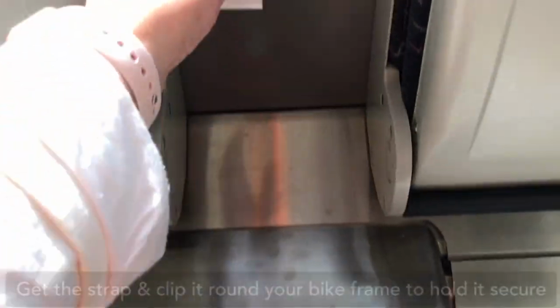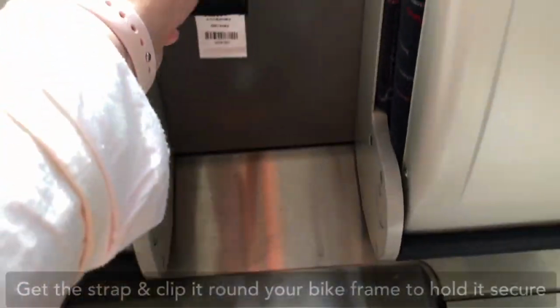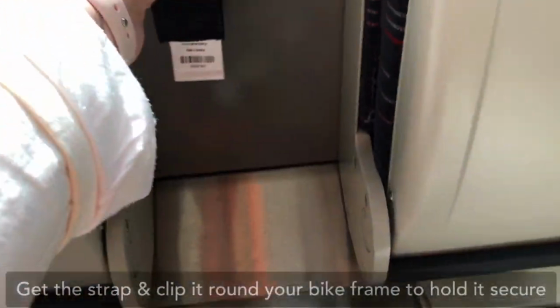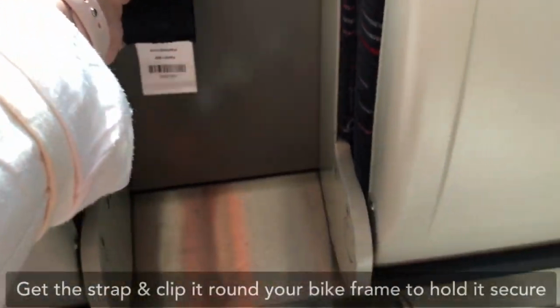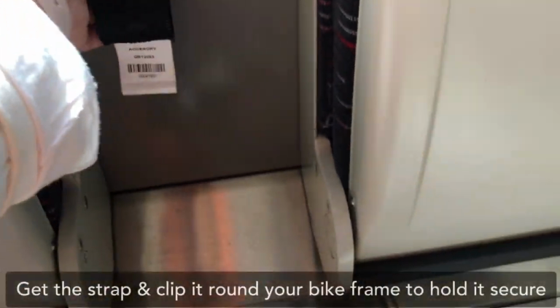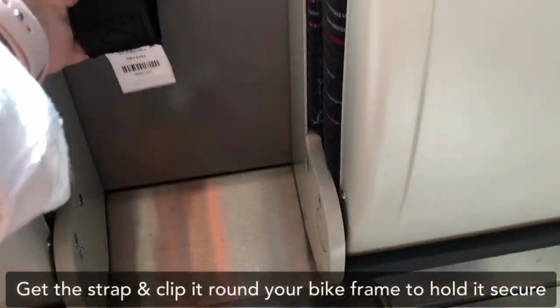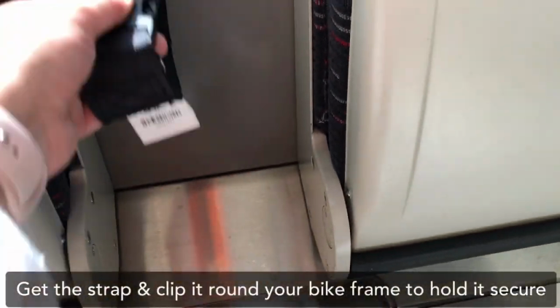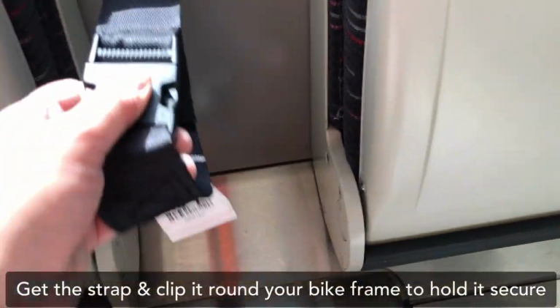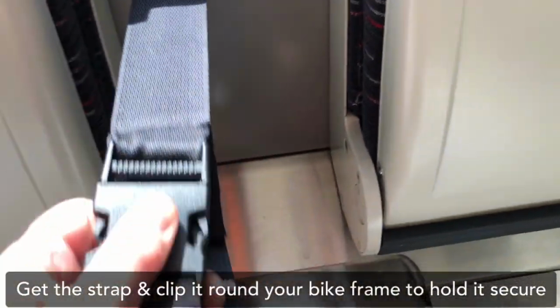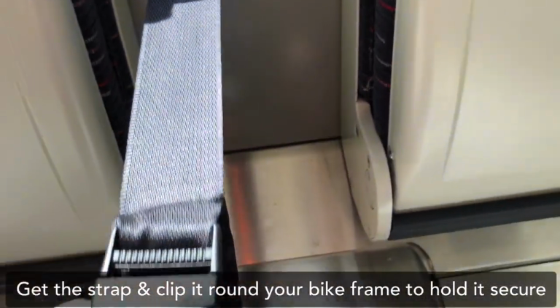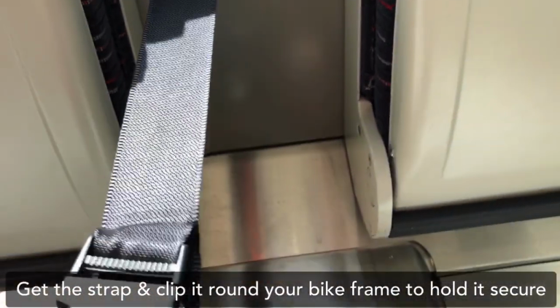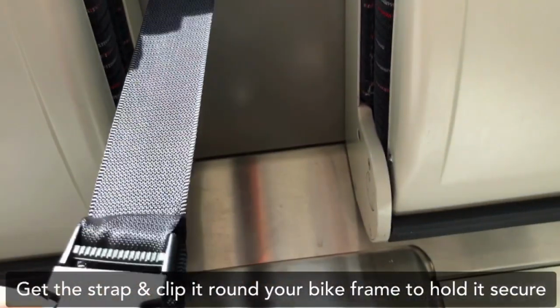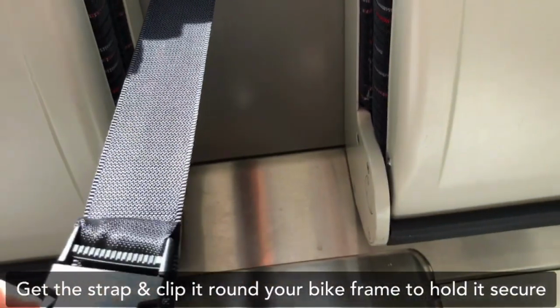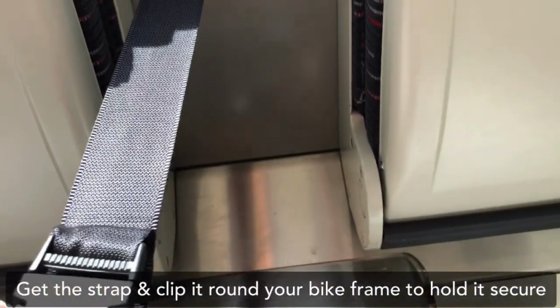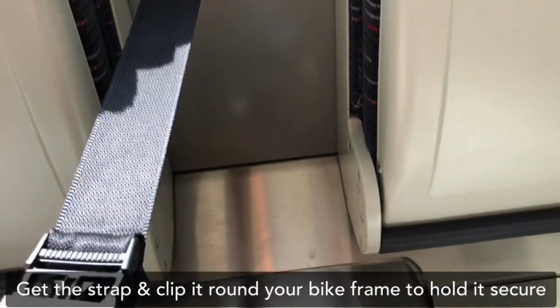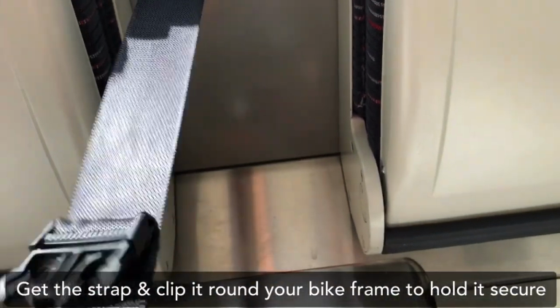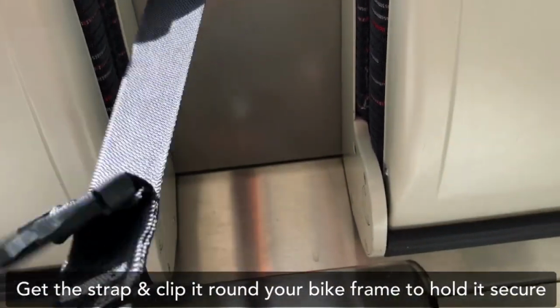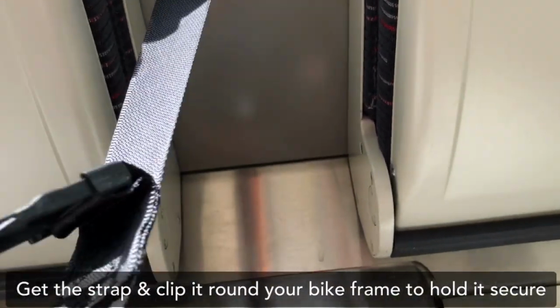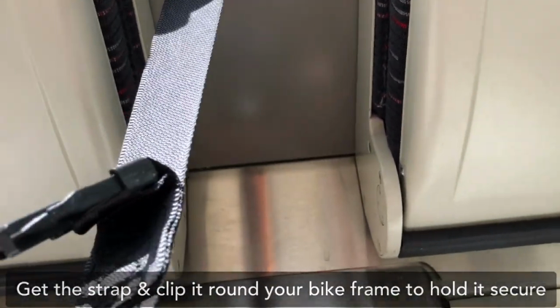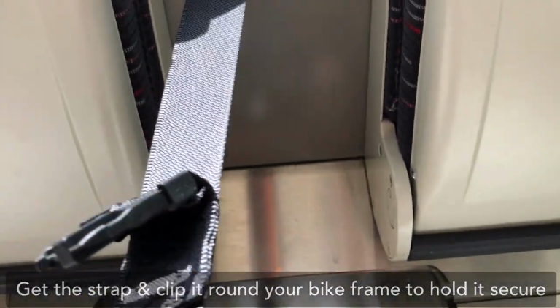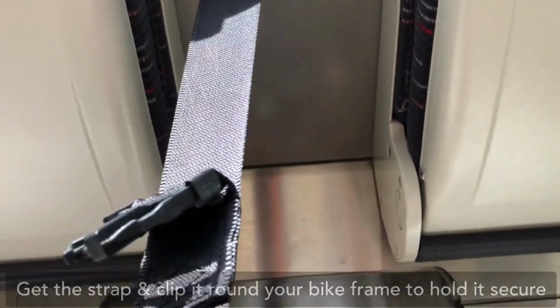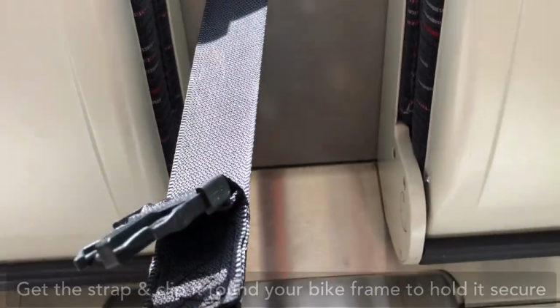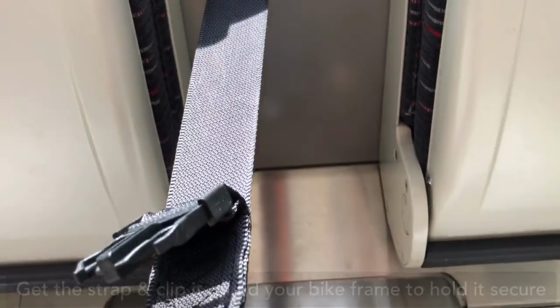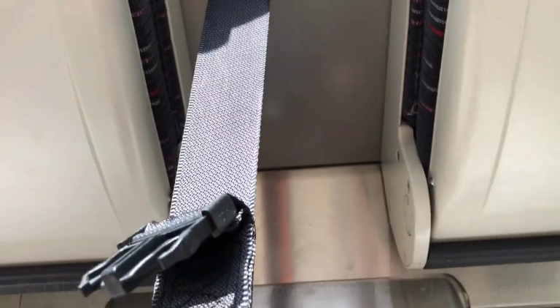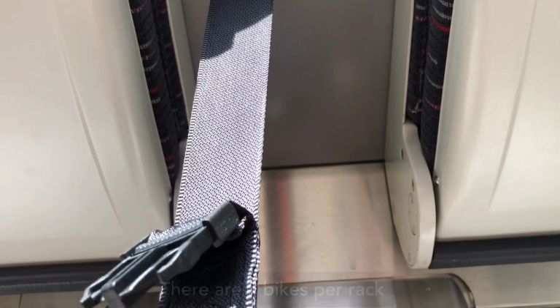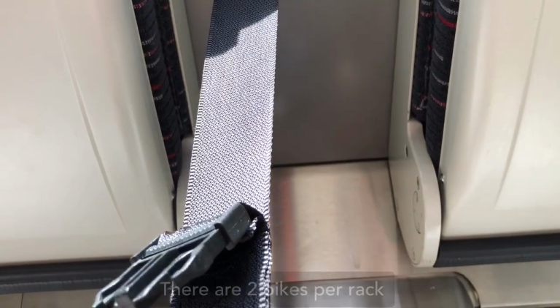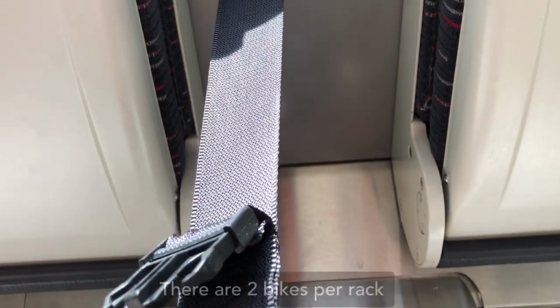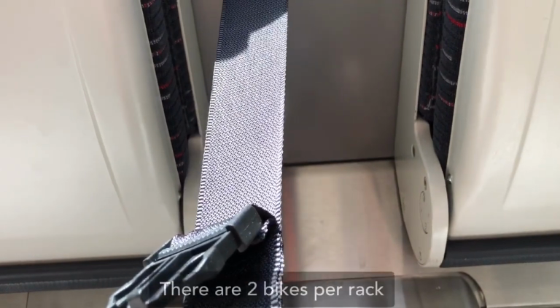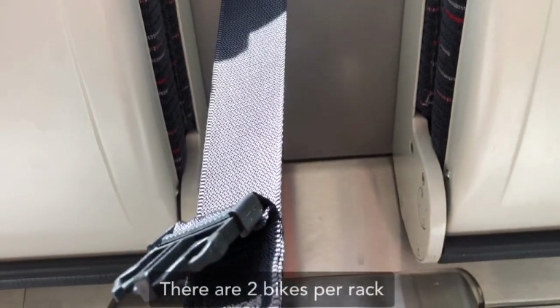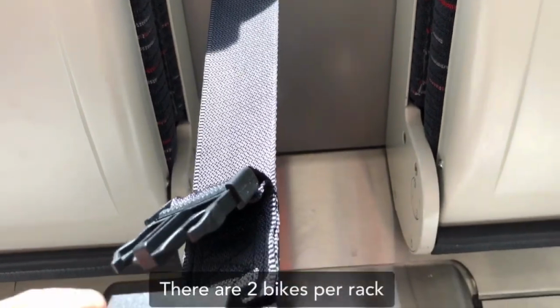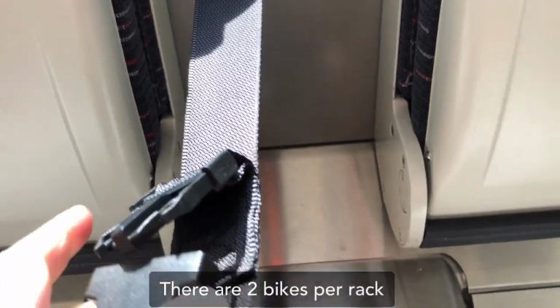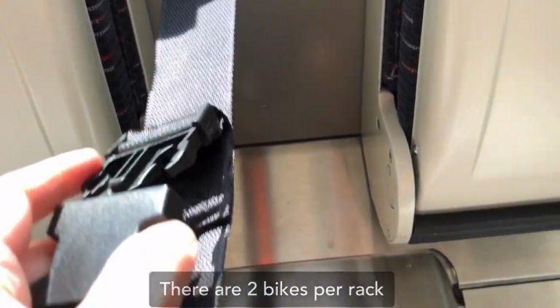Get the strap and clip it round your bike frame to hold it secure. There are two bikes per rack.